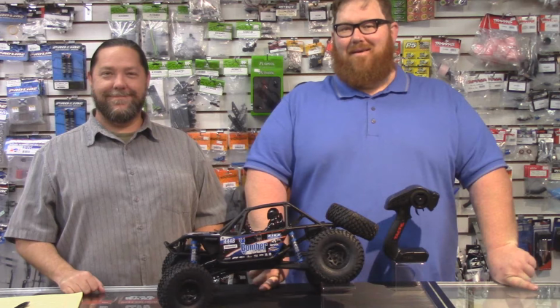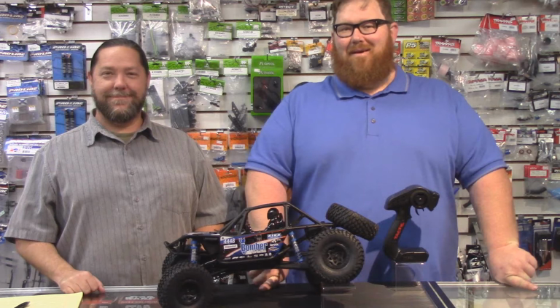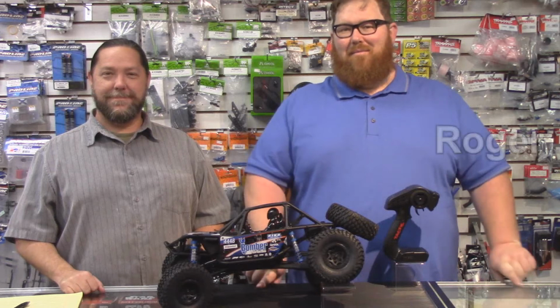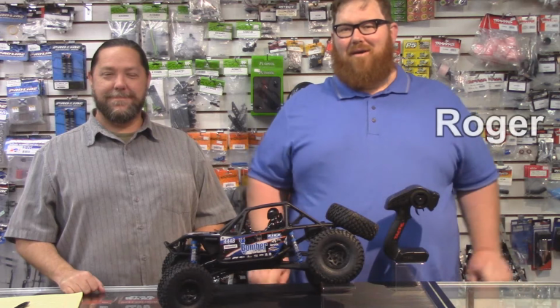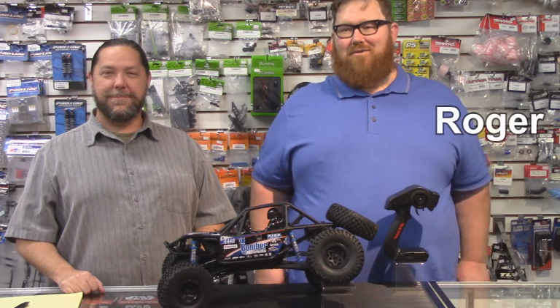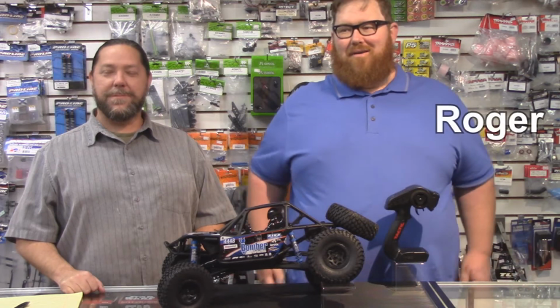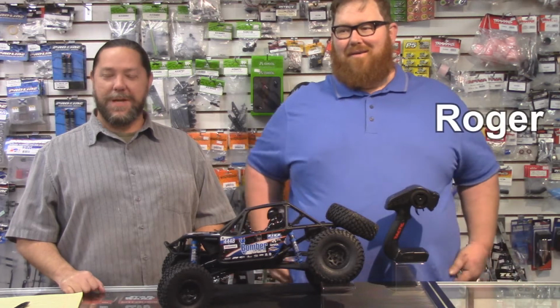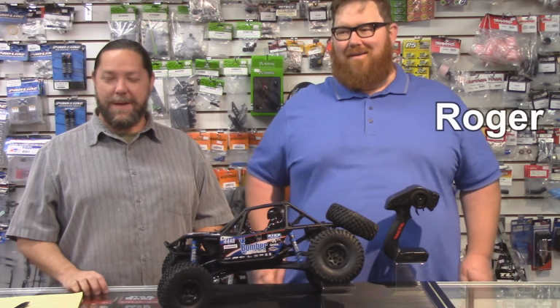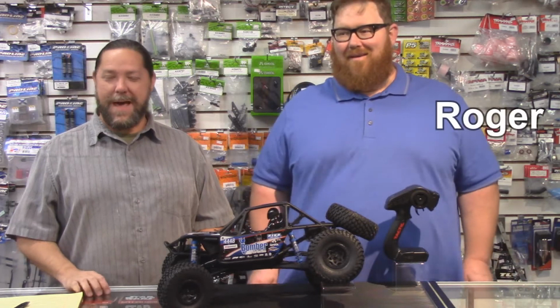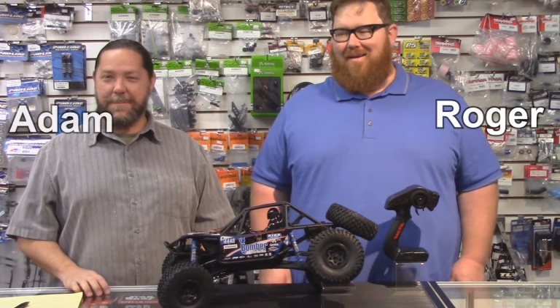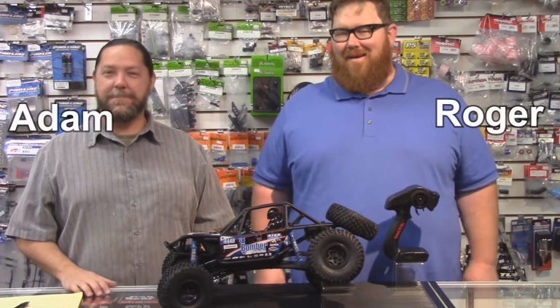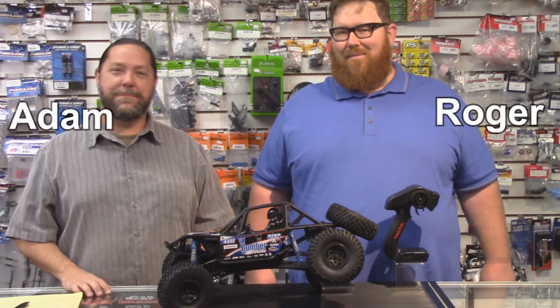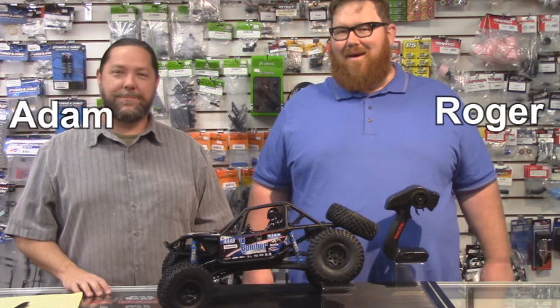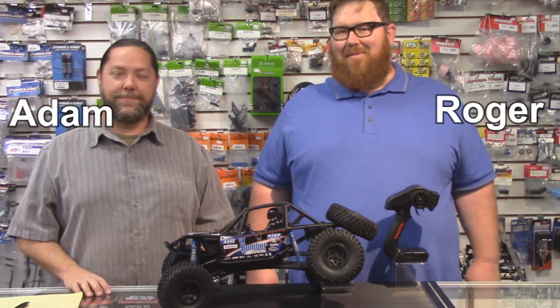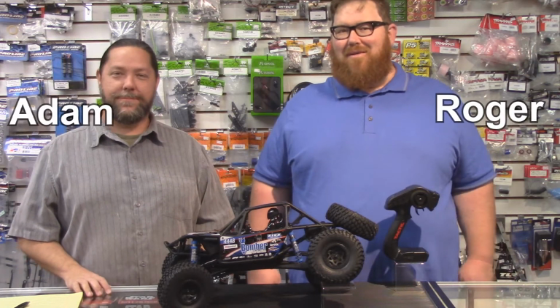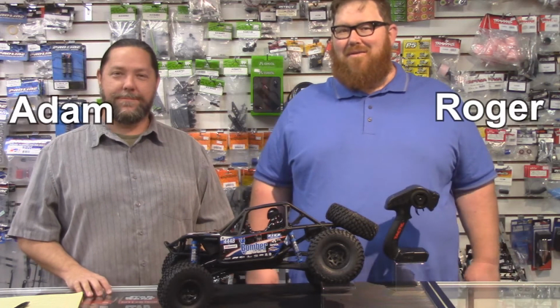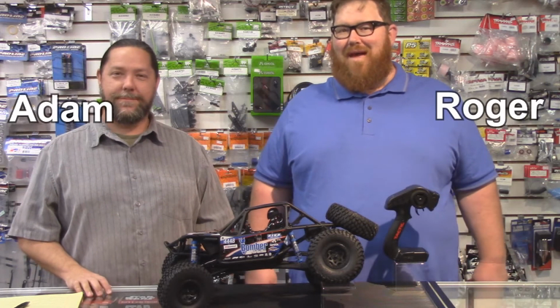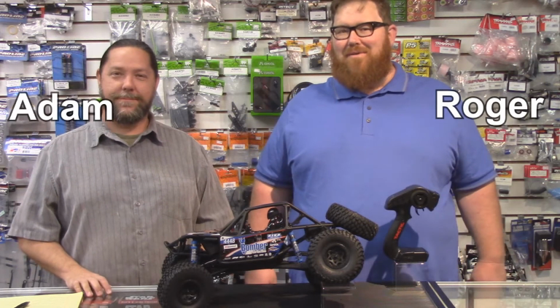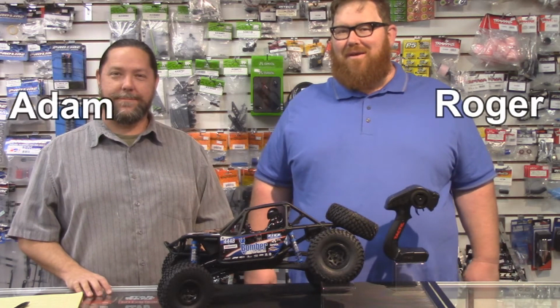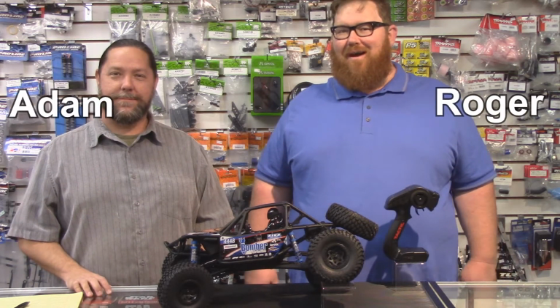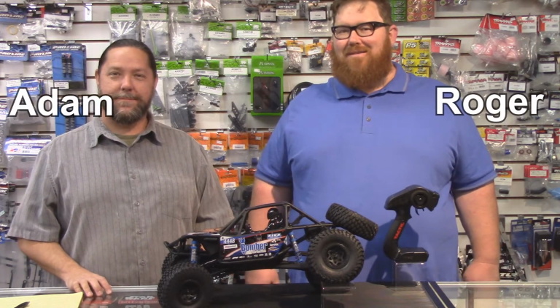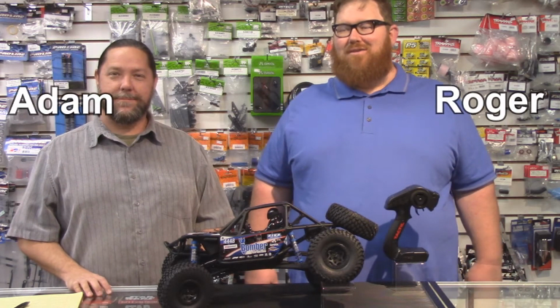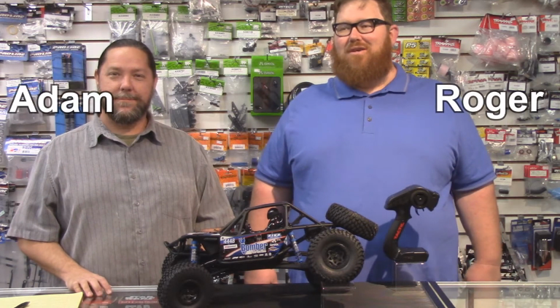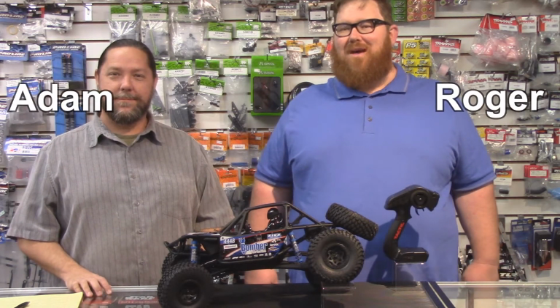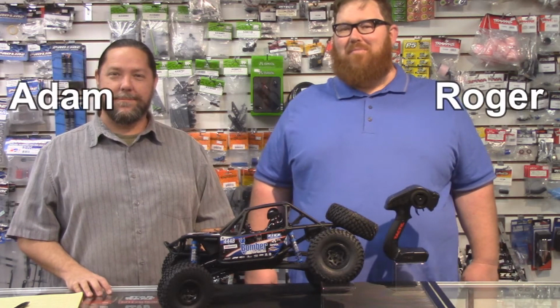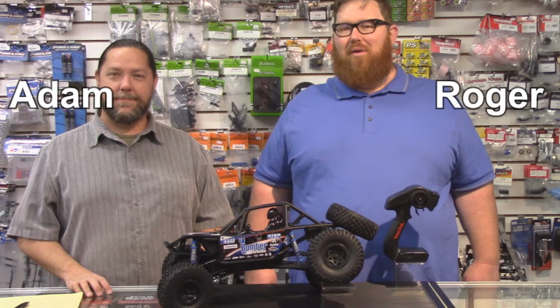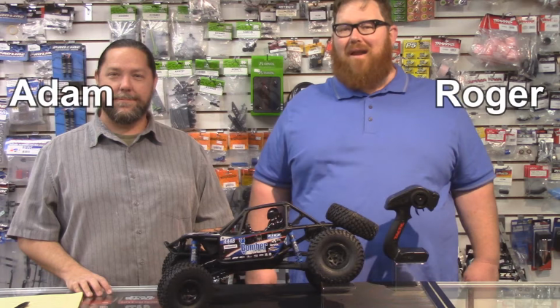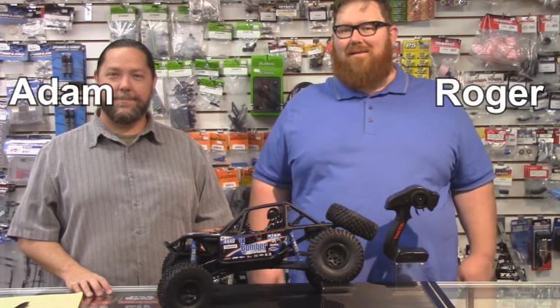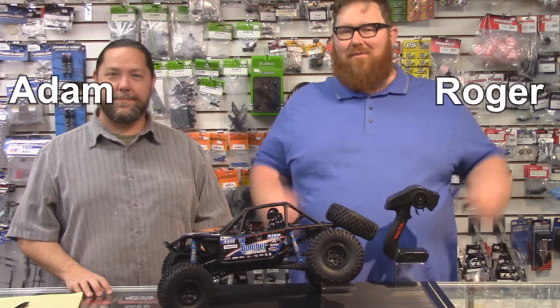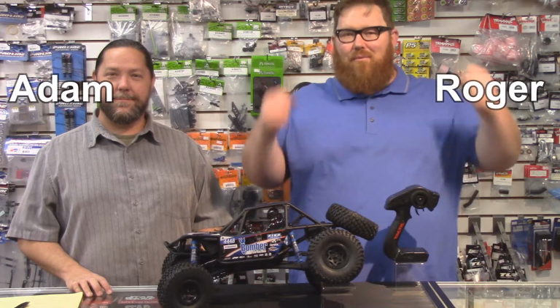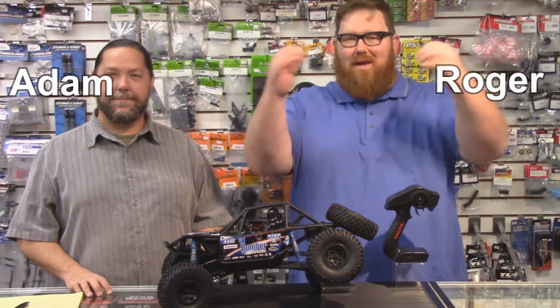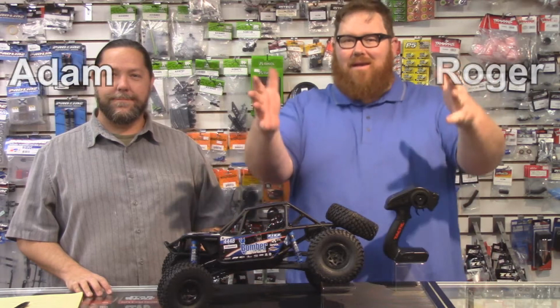I'm Roger. And I'm Adam. Welcome to another episode of RC Street Shop's Product of the Week.